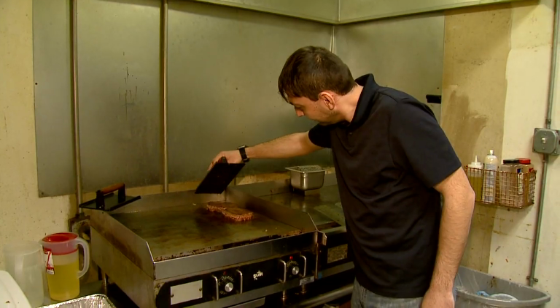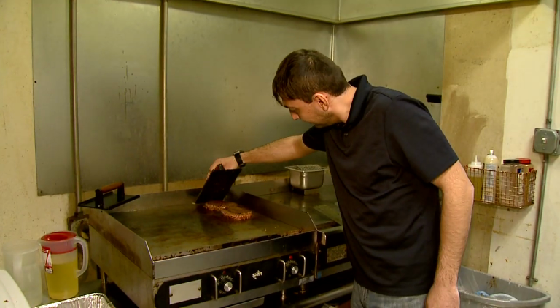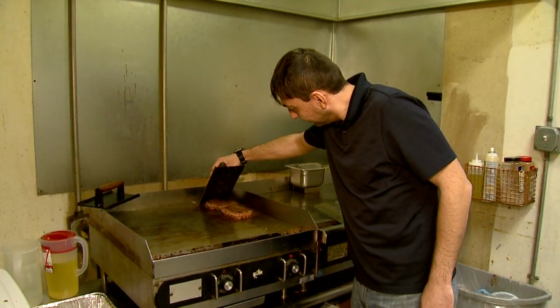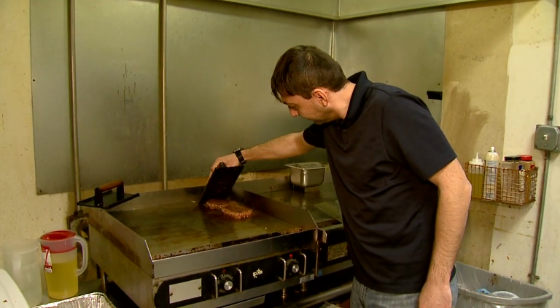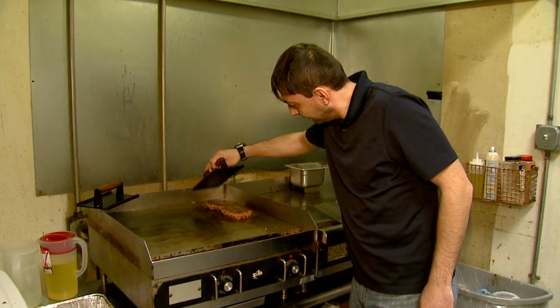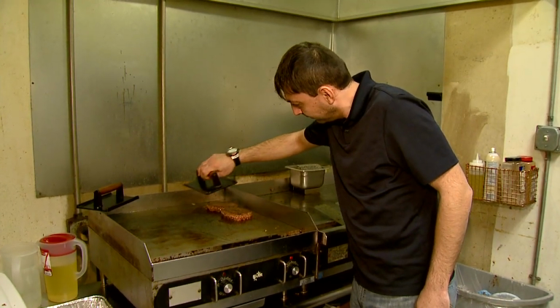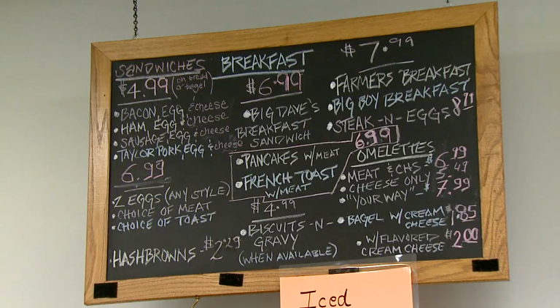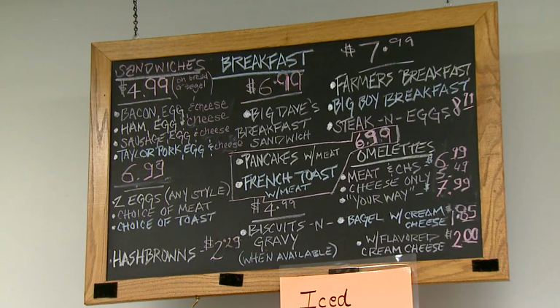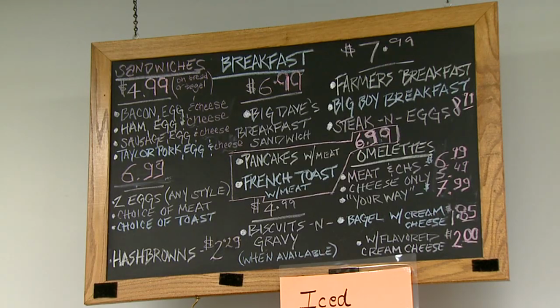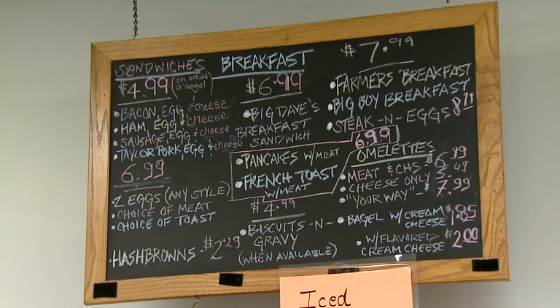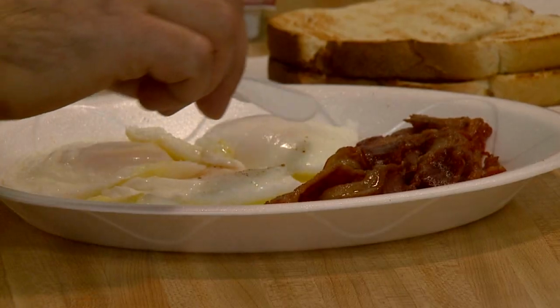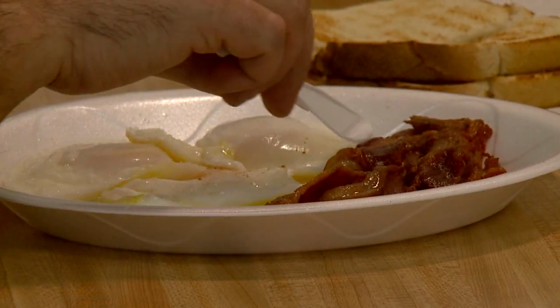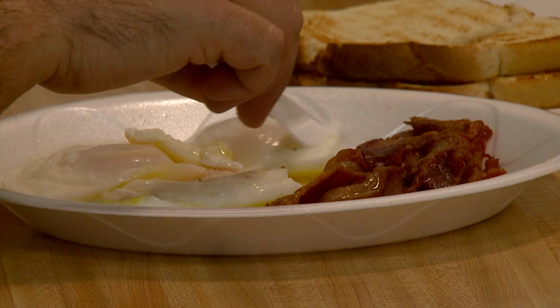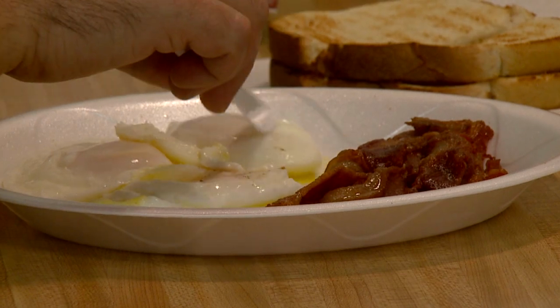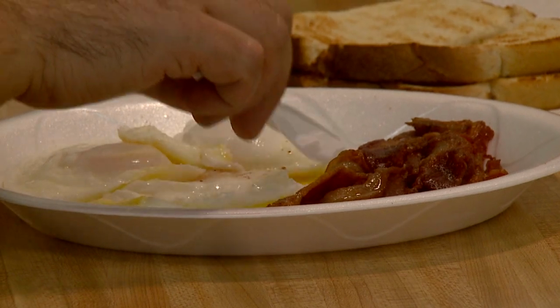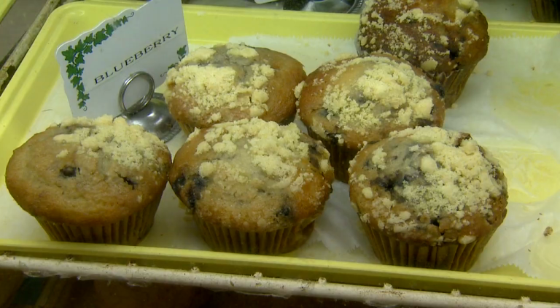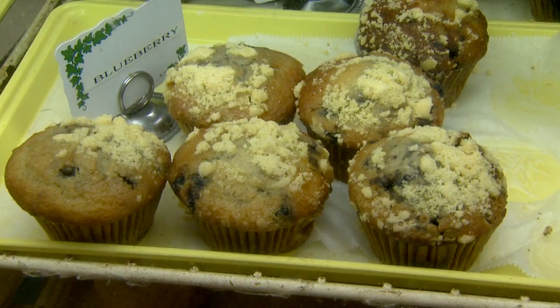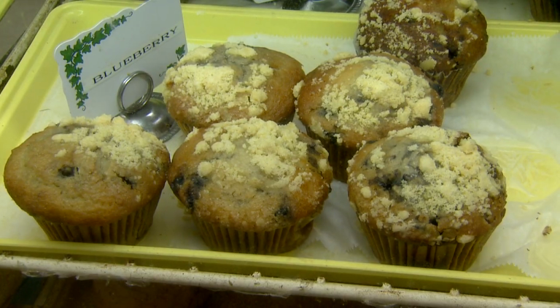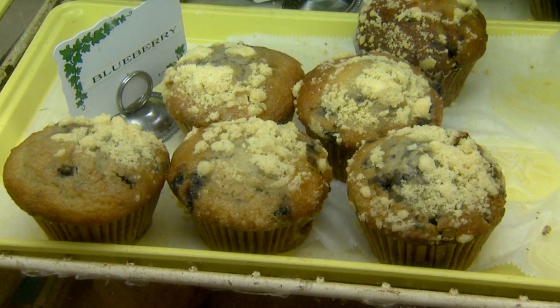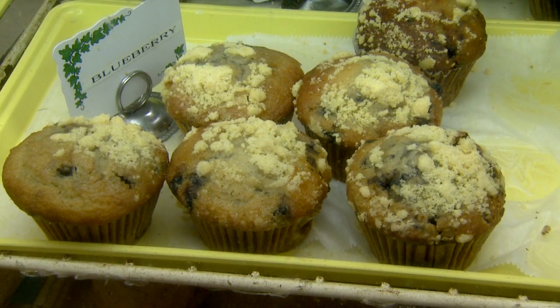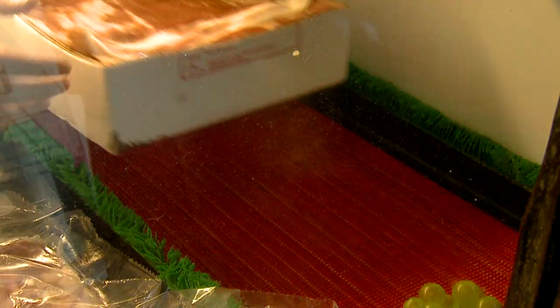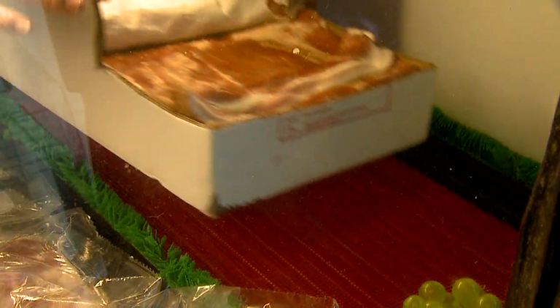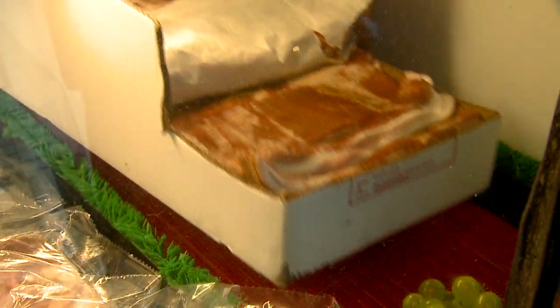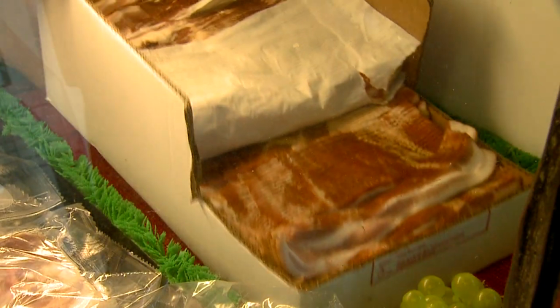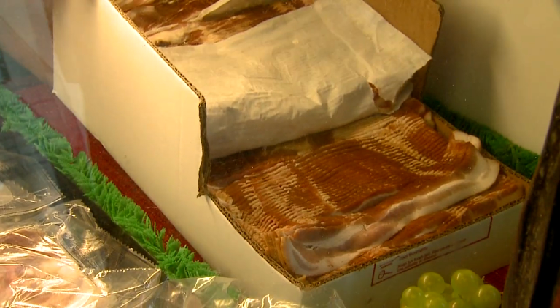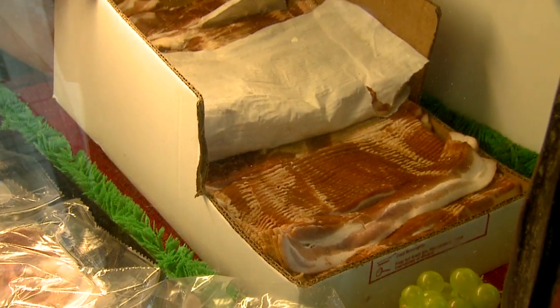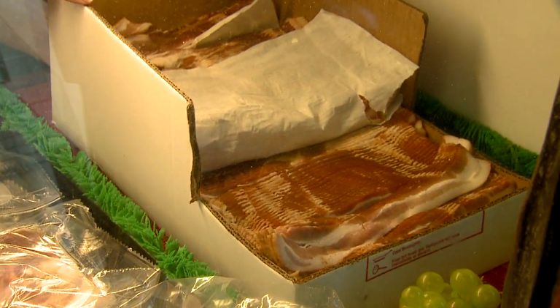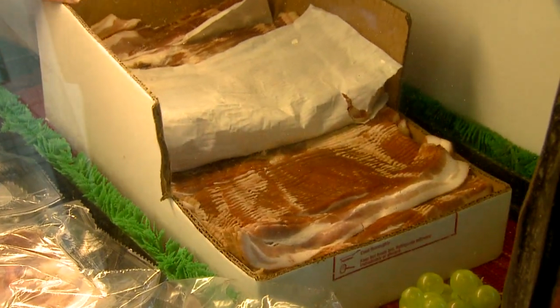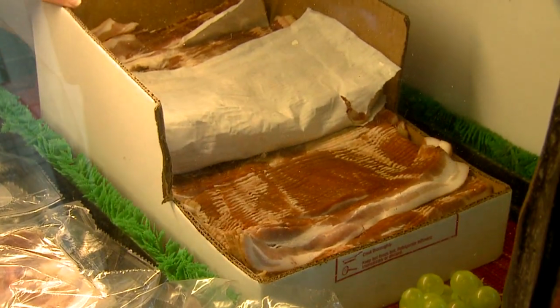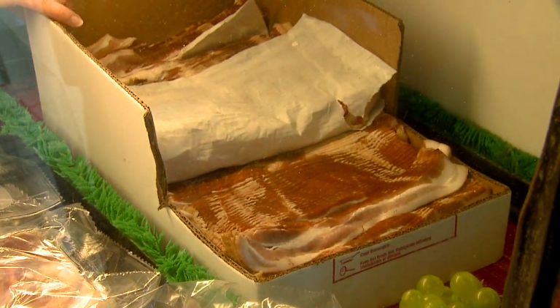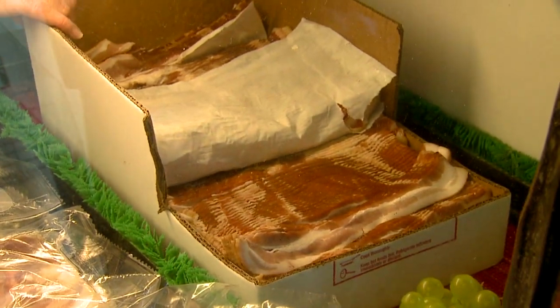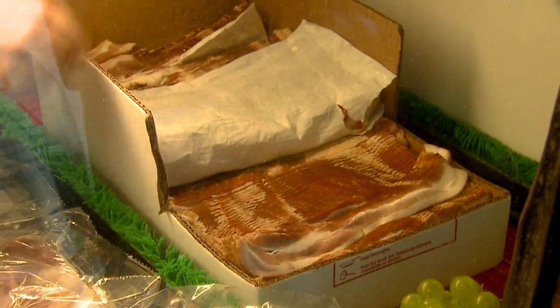They serve a variety at Big Dave's from breakfast to pastries, but dude, everything's better with bacon.